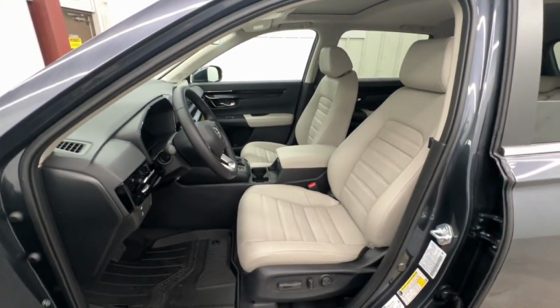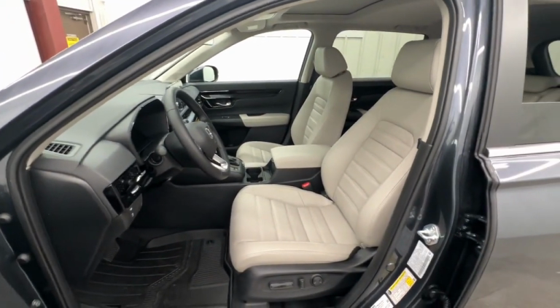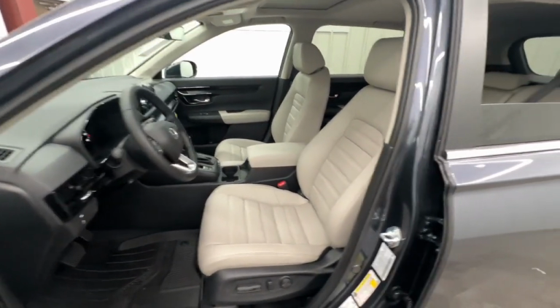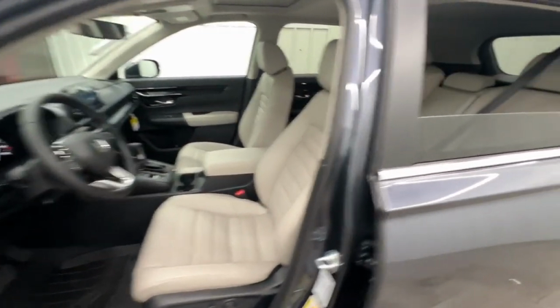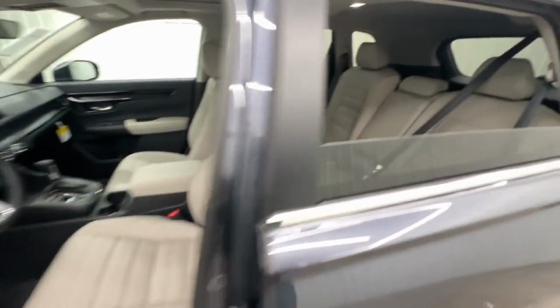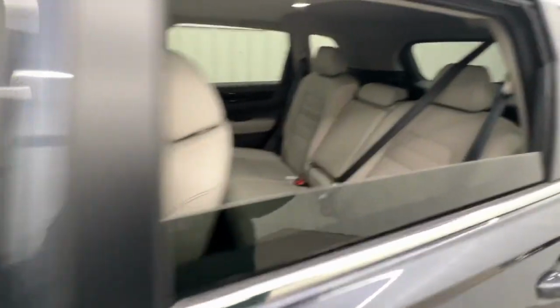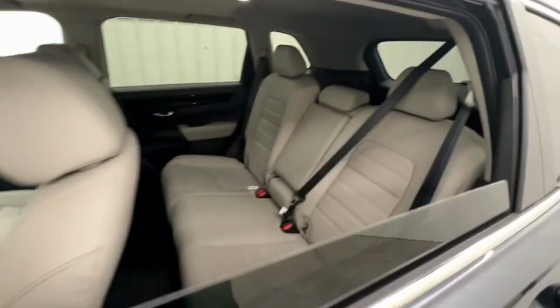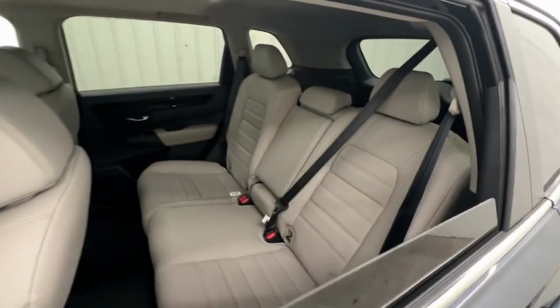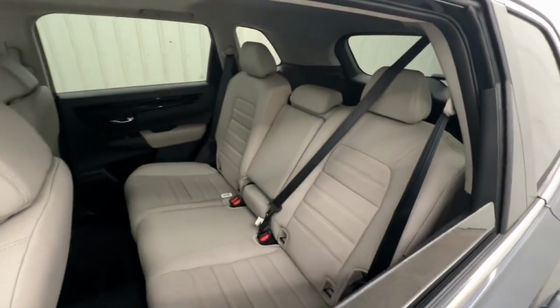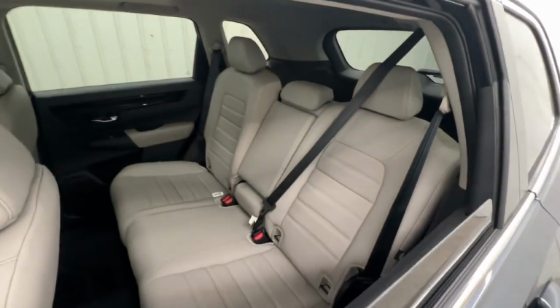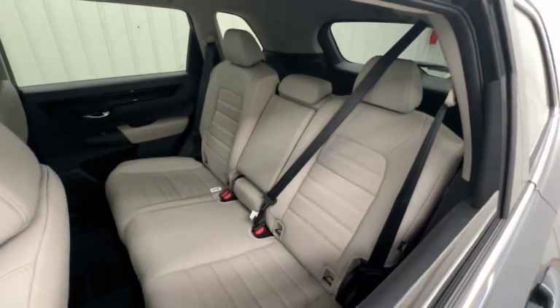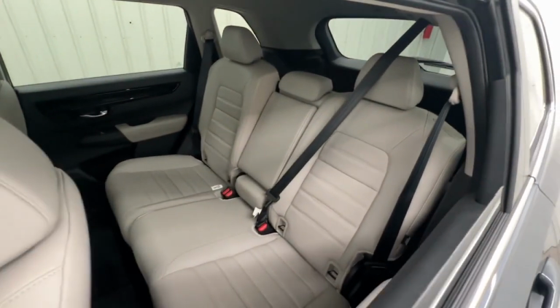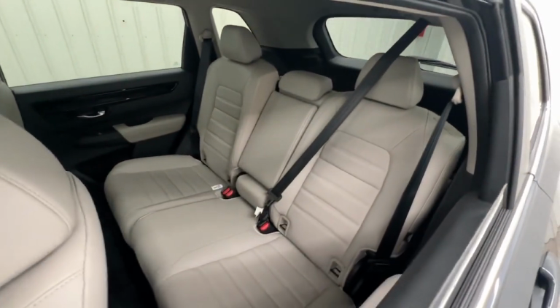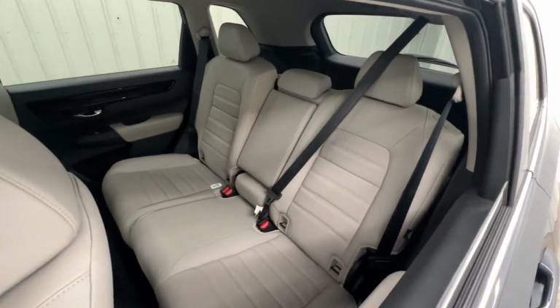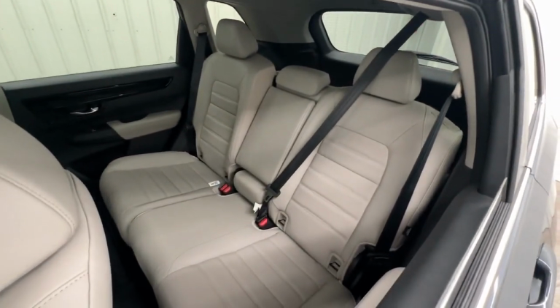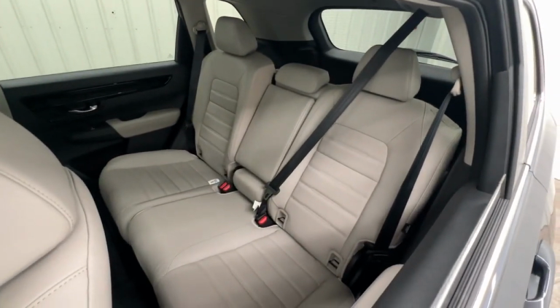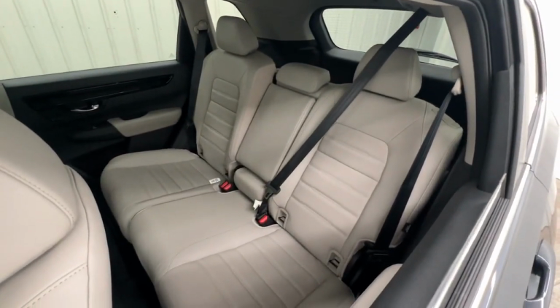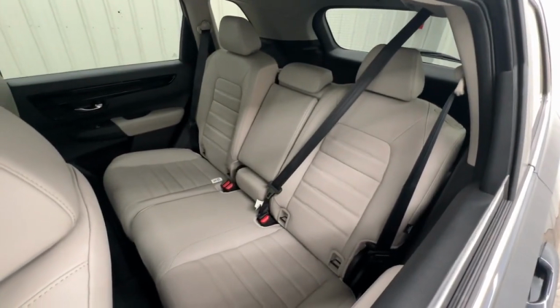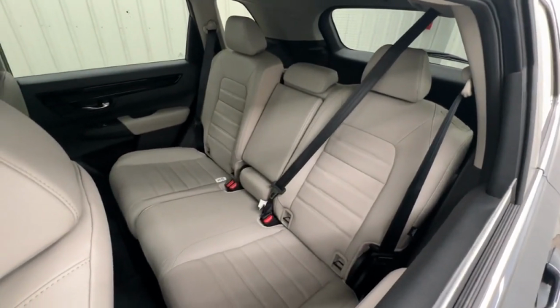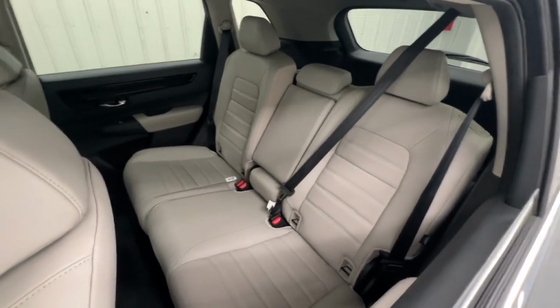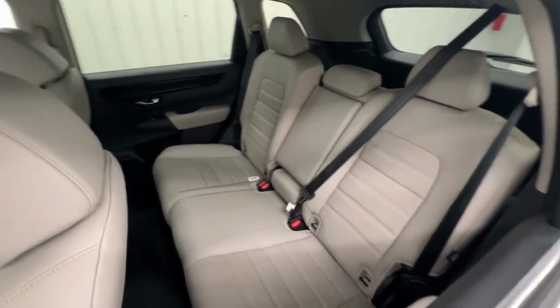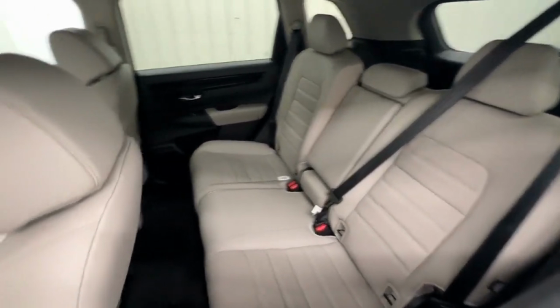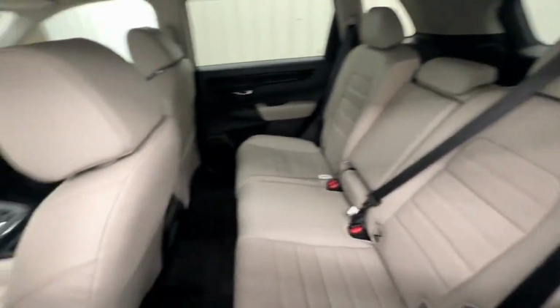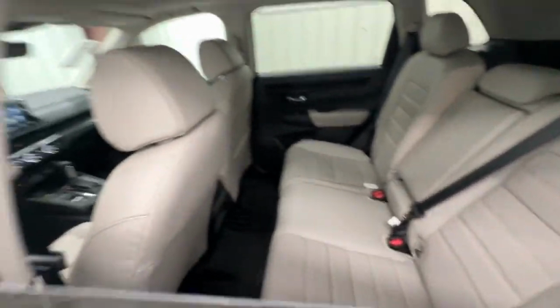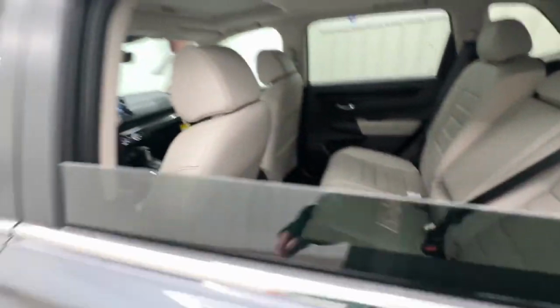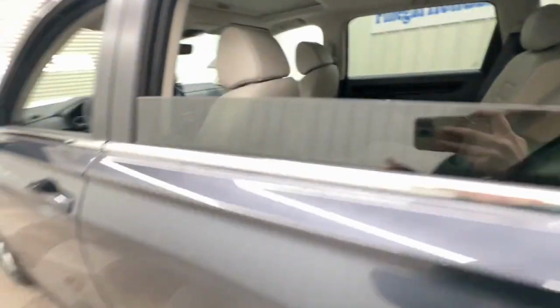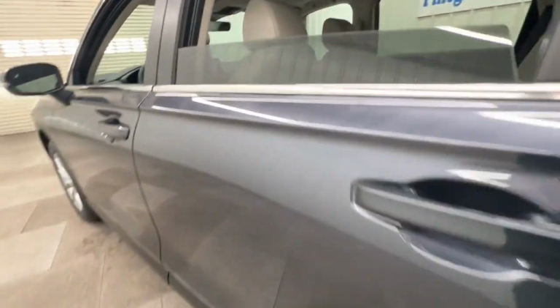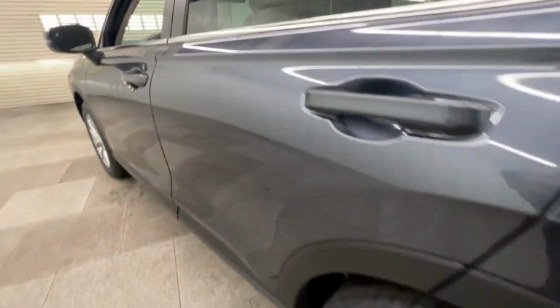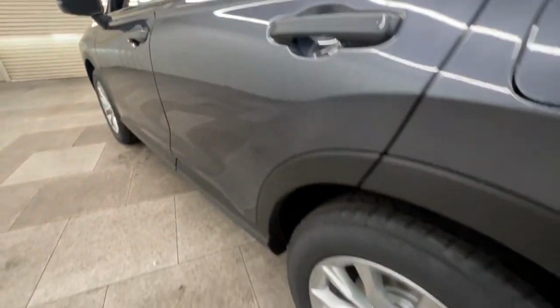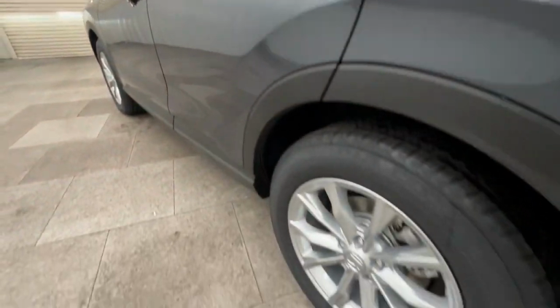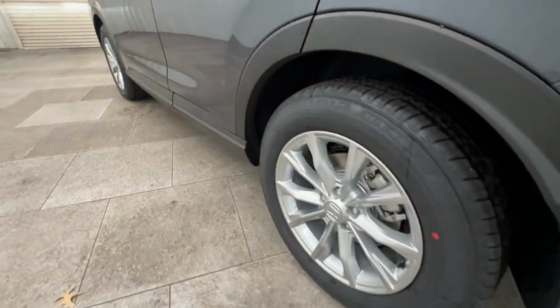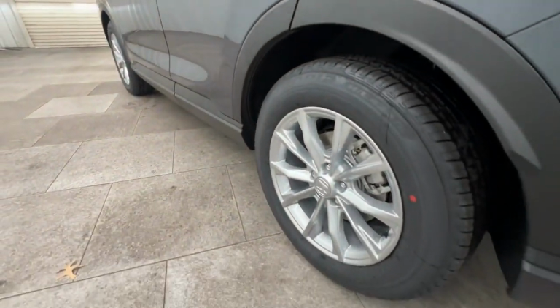Give yourself the upgrade you deserve. Get into the Honda CR-V and drive well. We'll put you behind the wheel today.